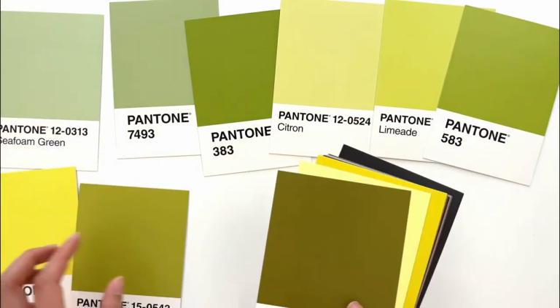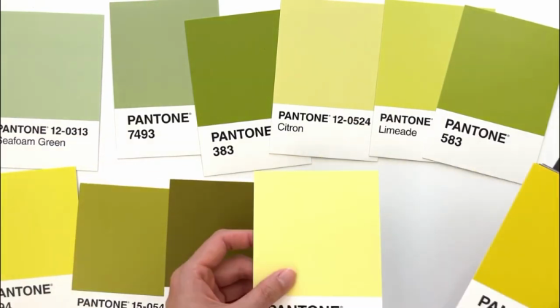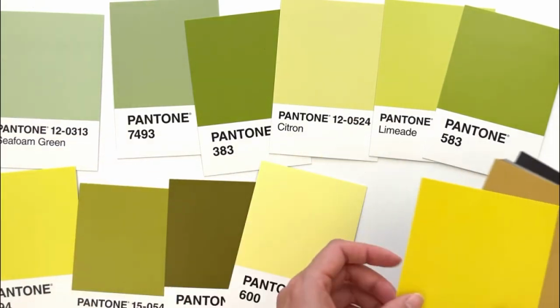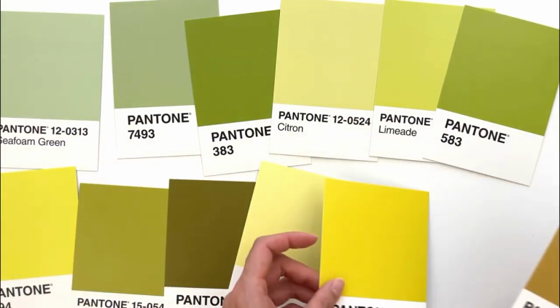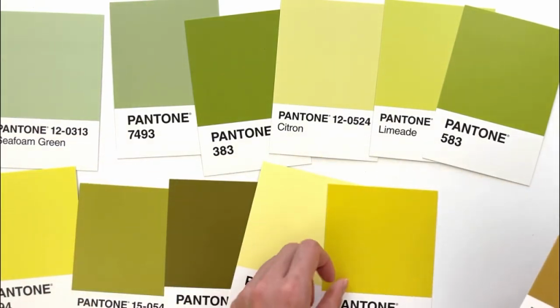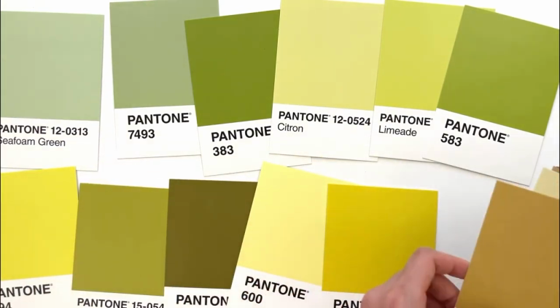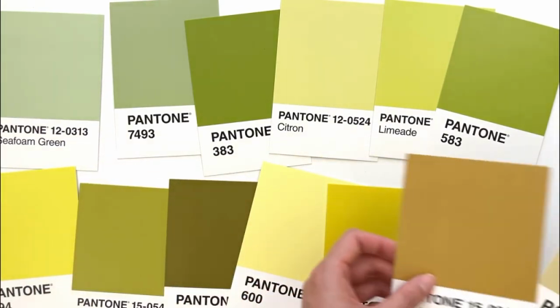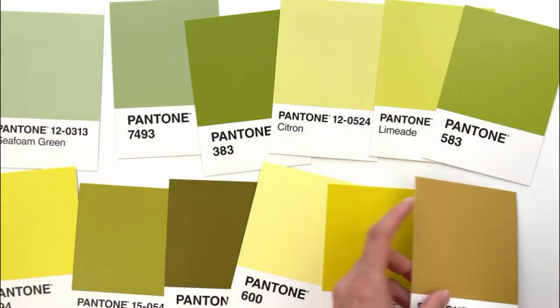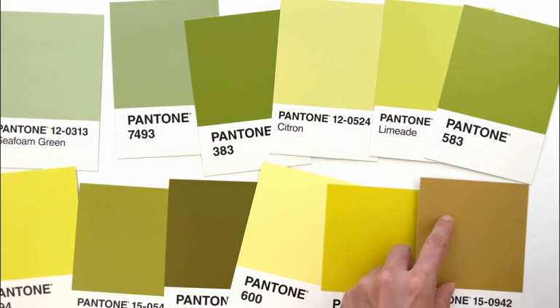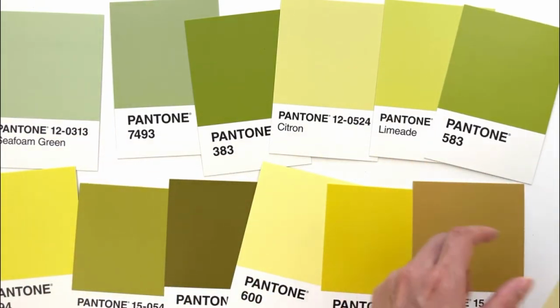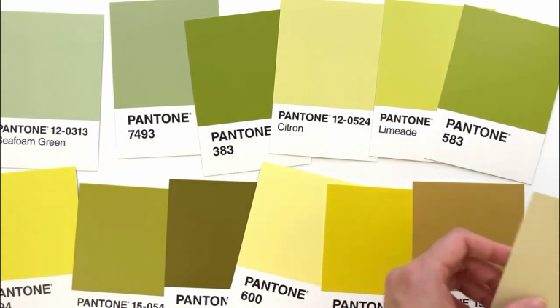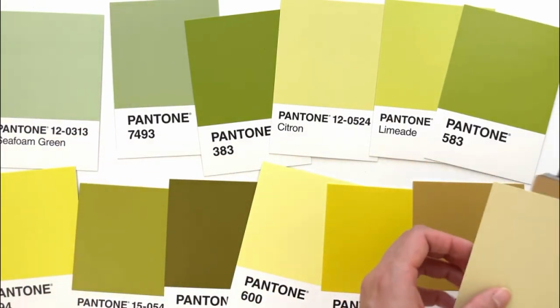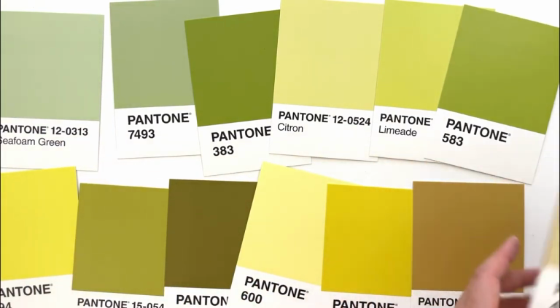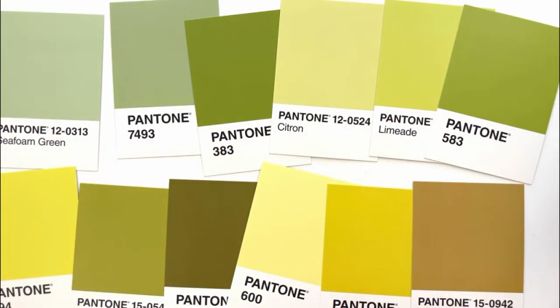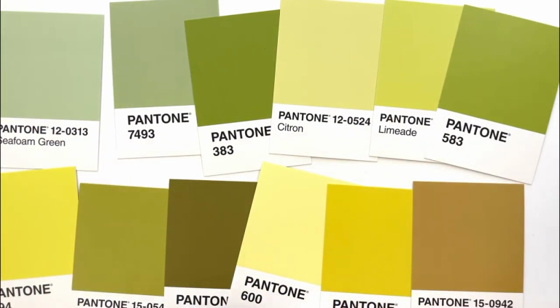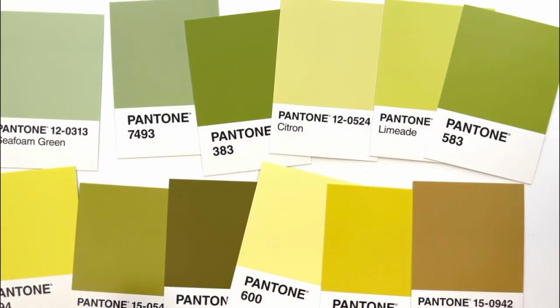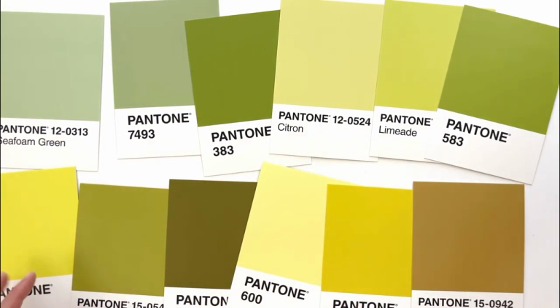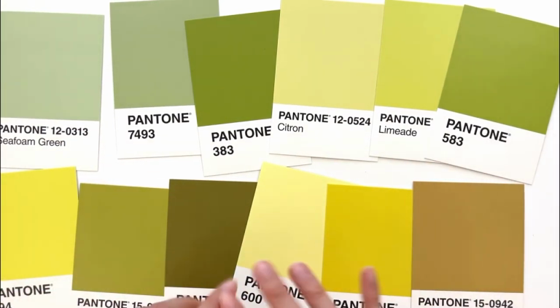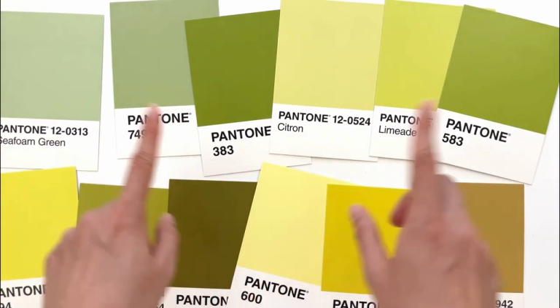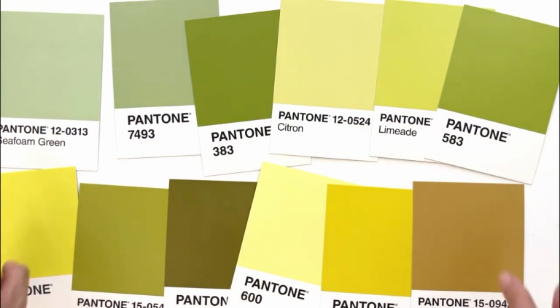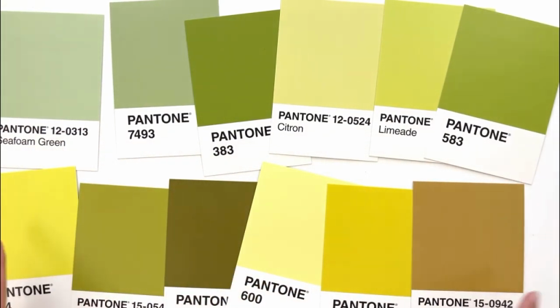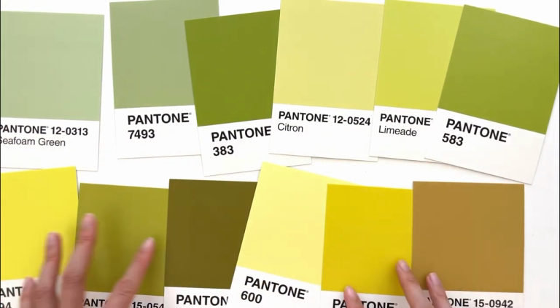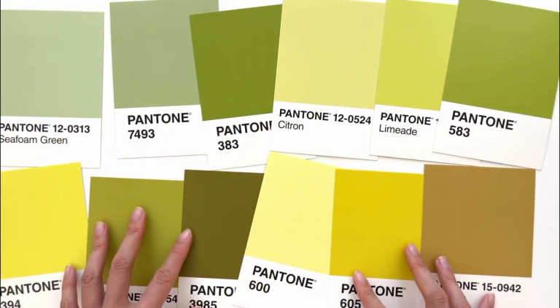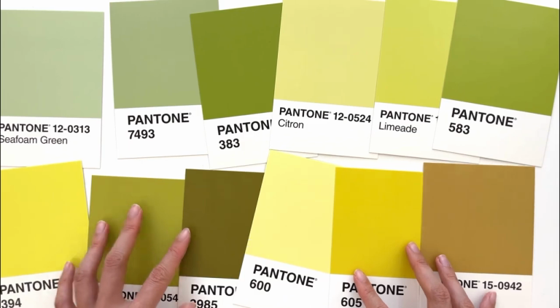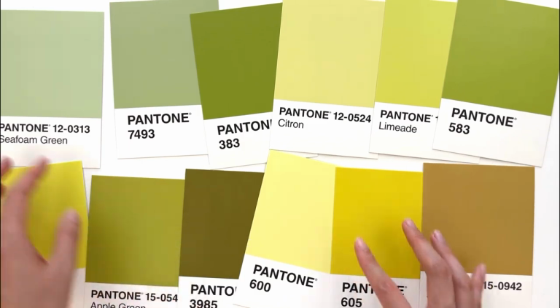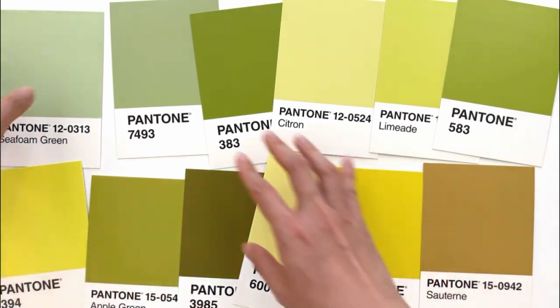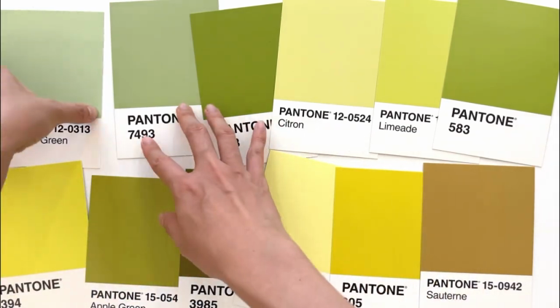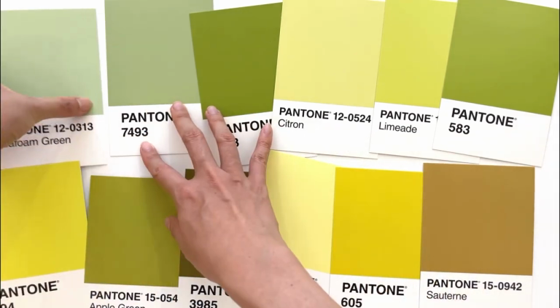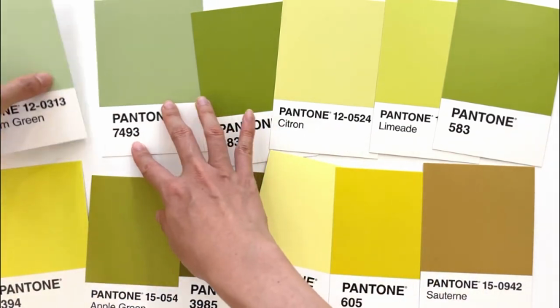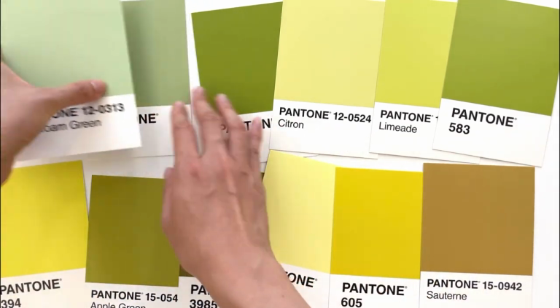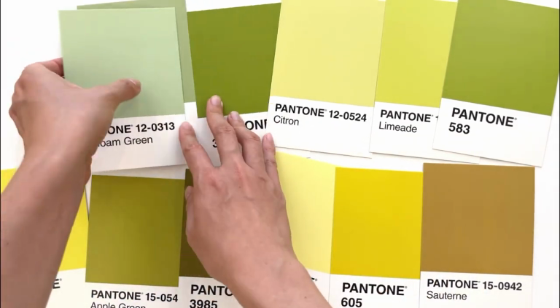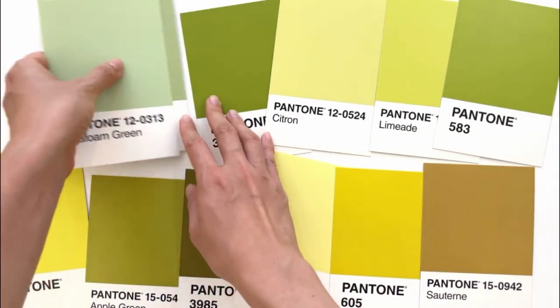Blue greens, browns, 10 colors. I love this set!